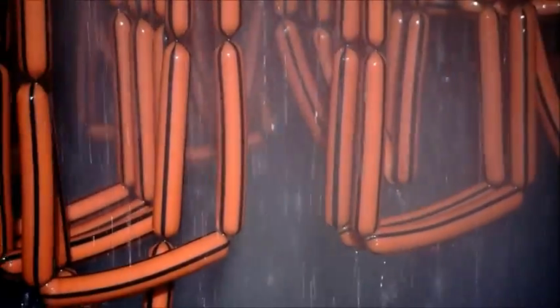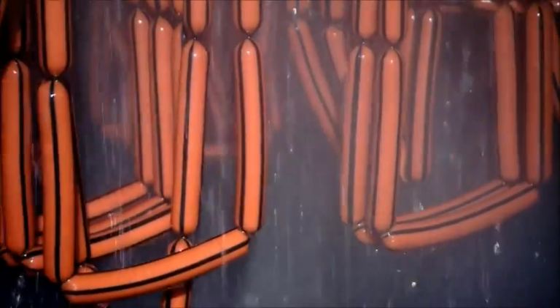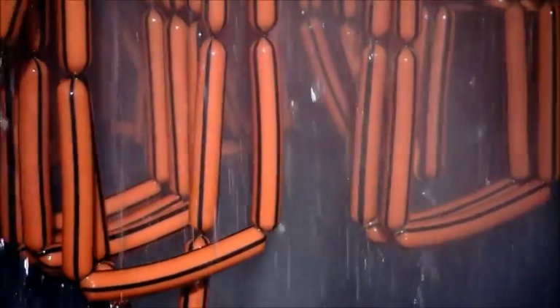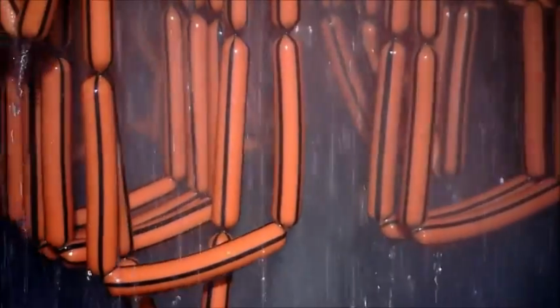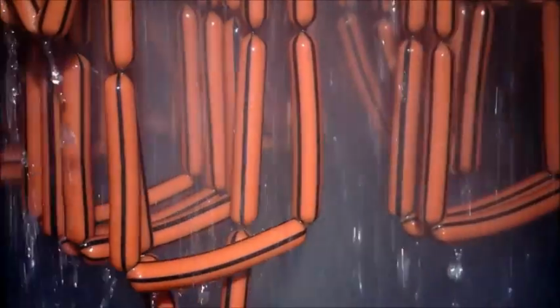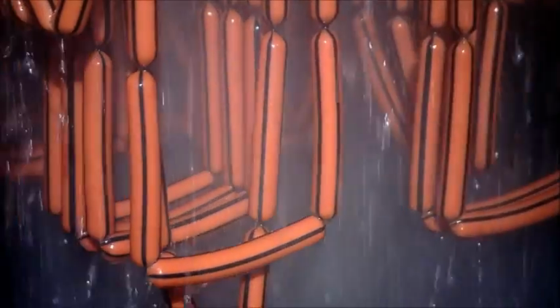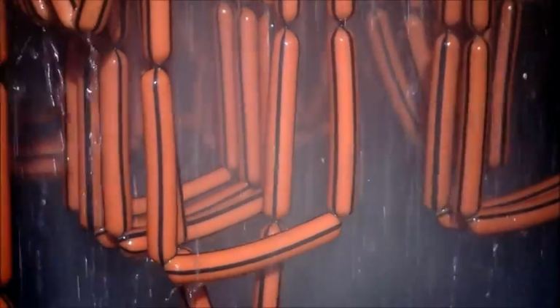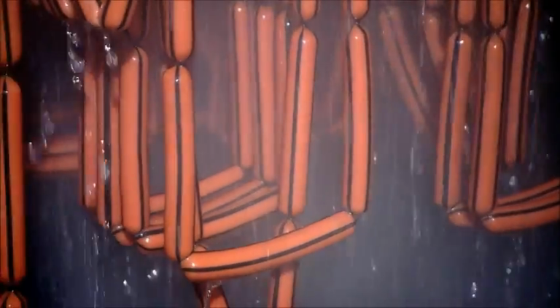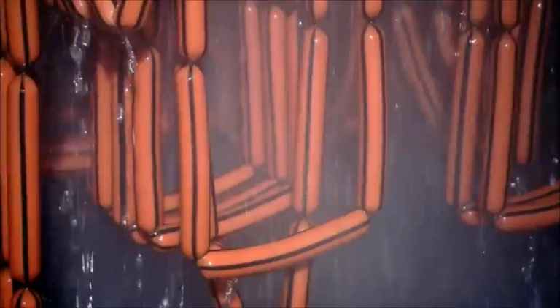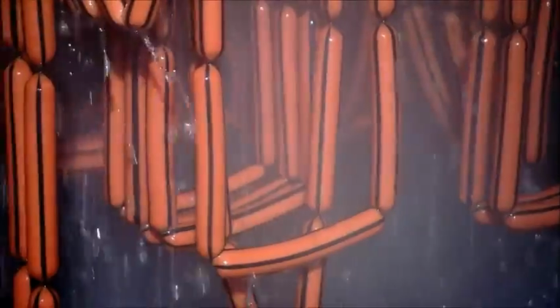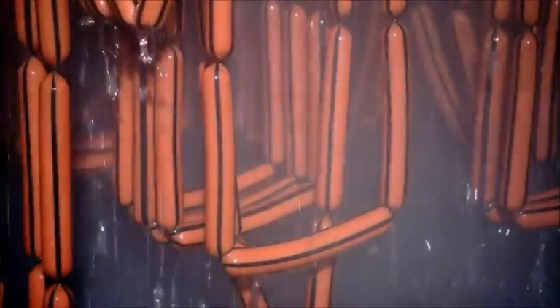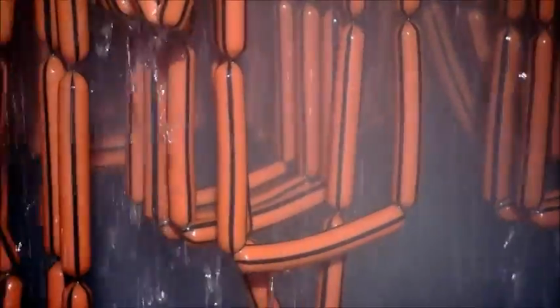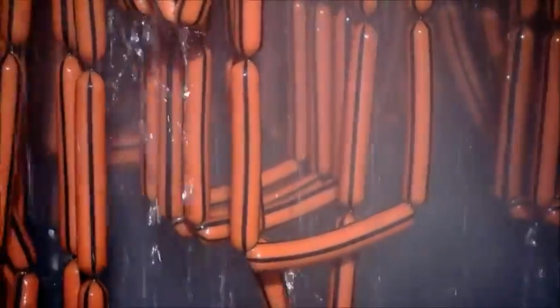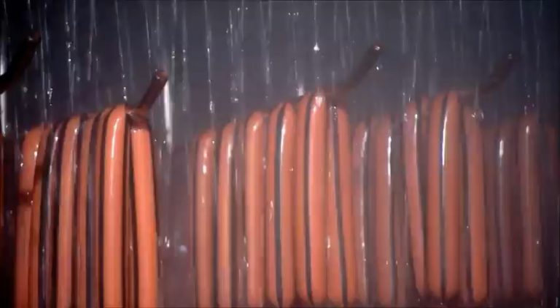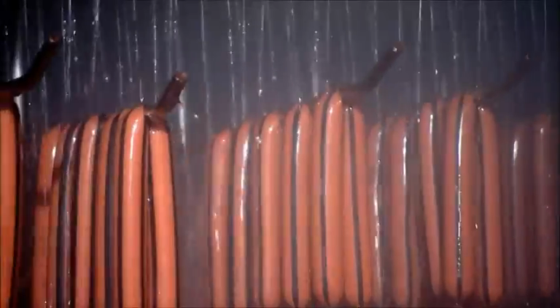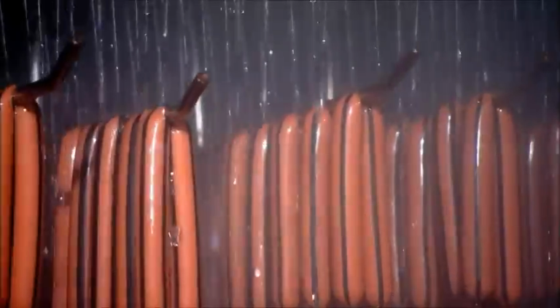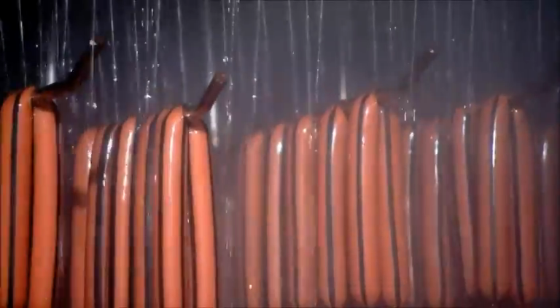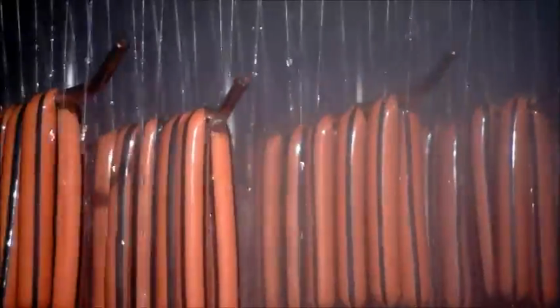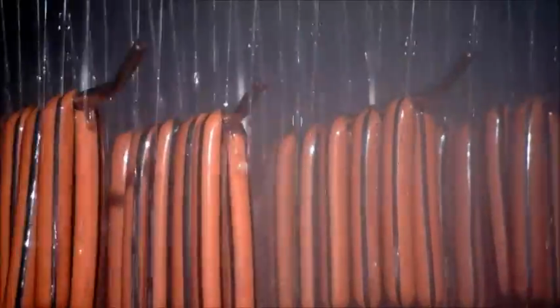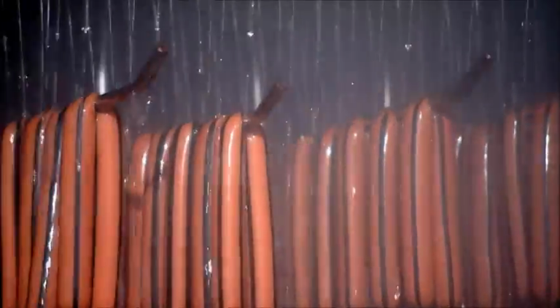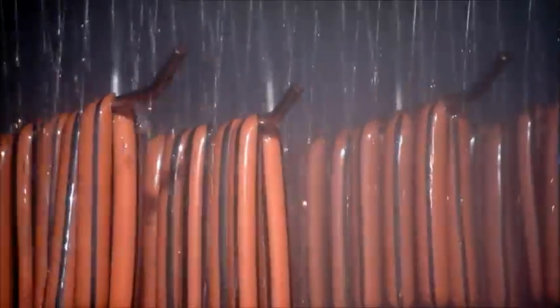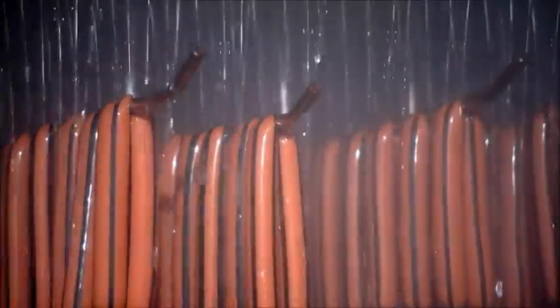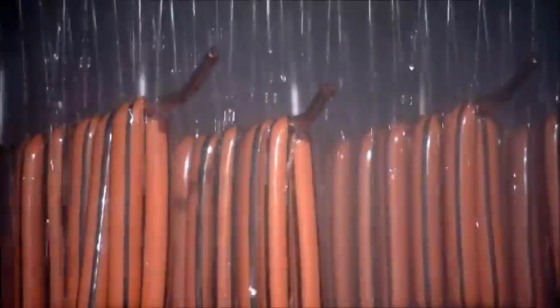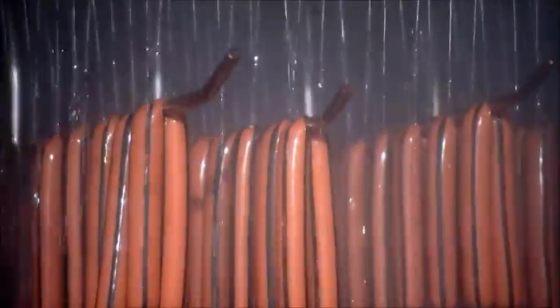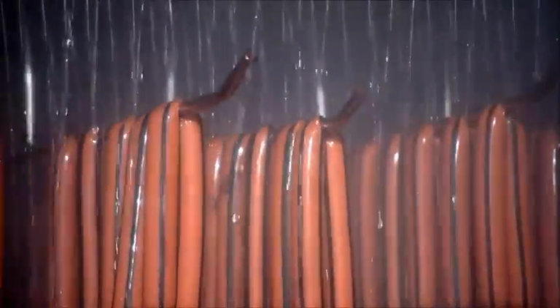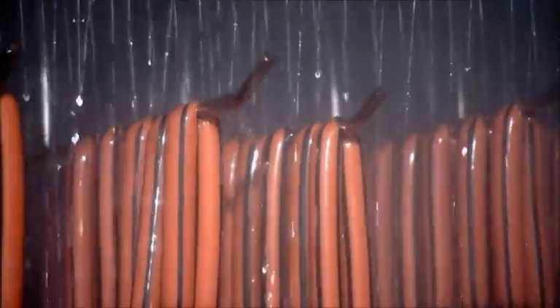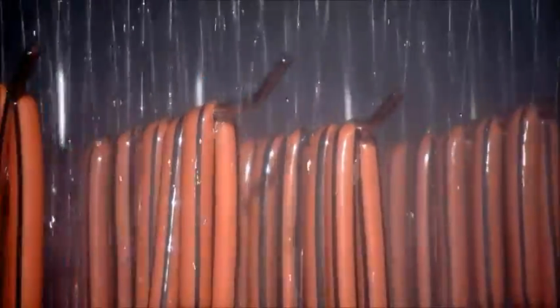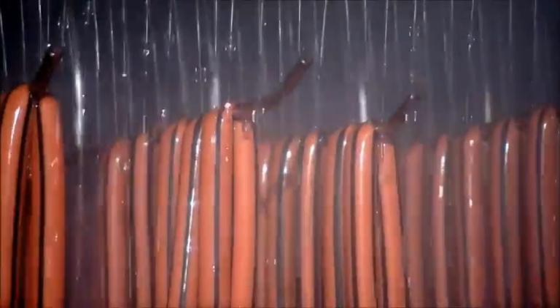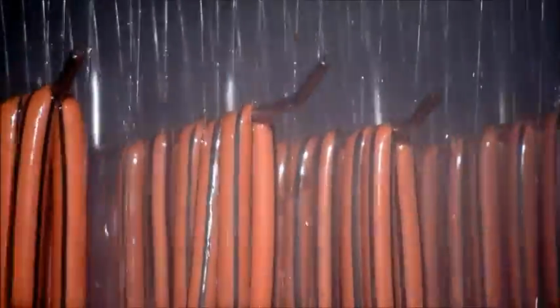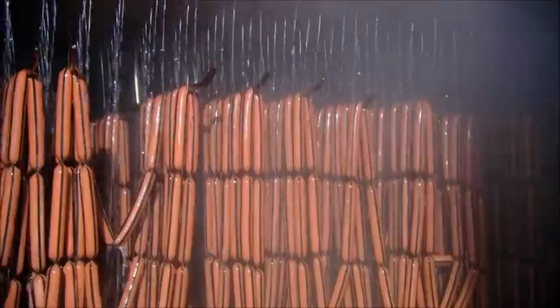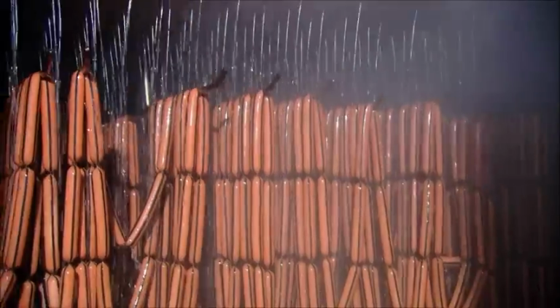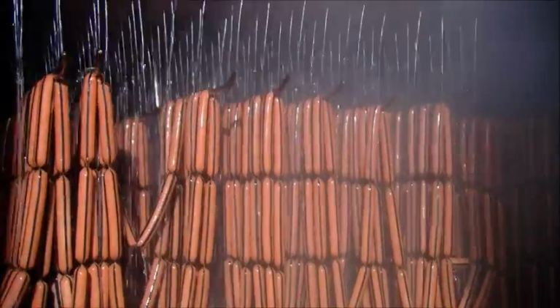Hot out of the oven, these franks are drenched in cold salty water to chill them in preparation for packaging.